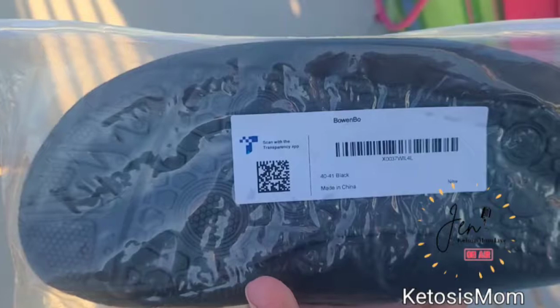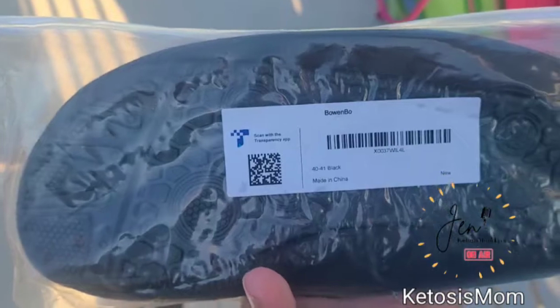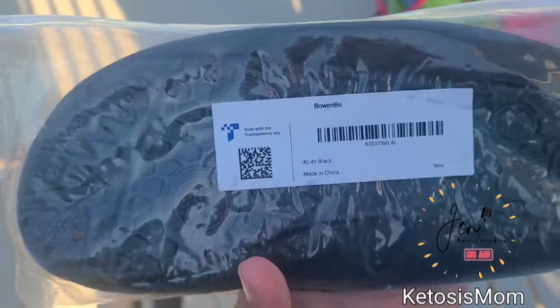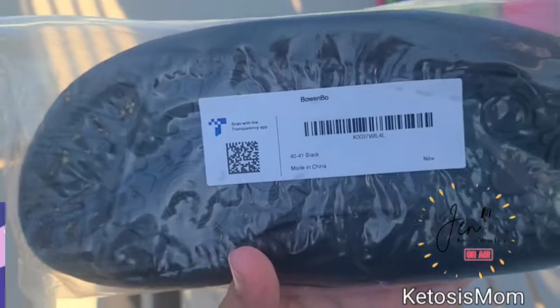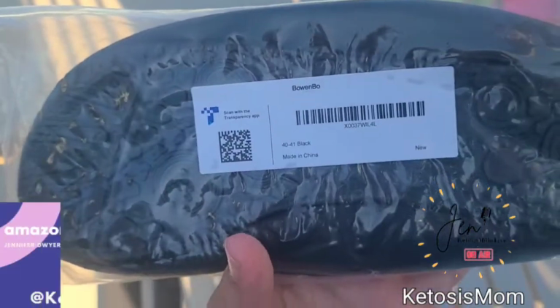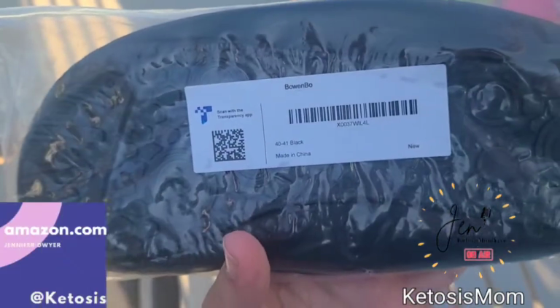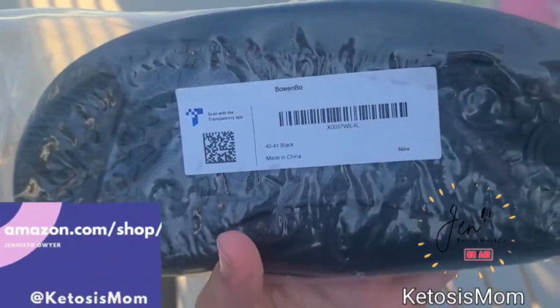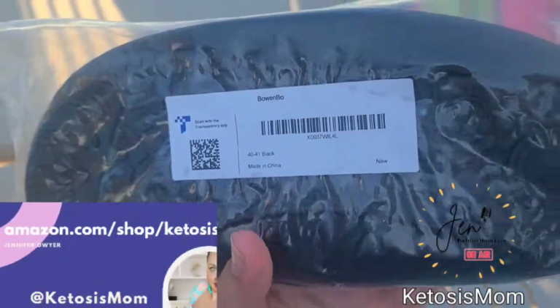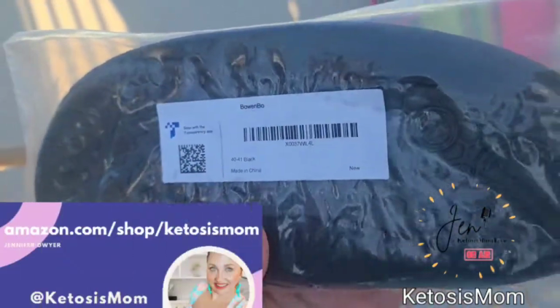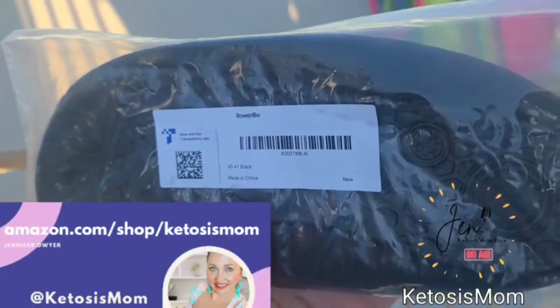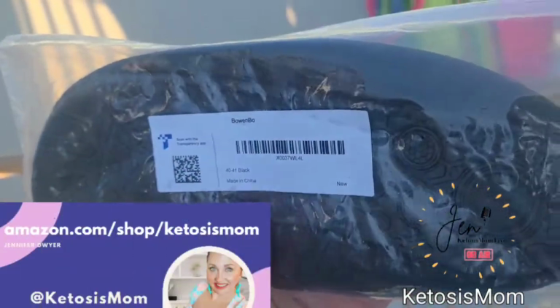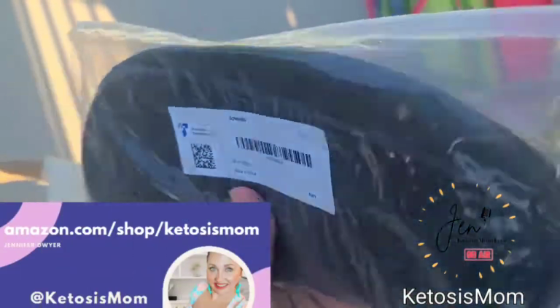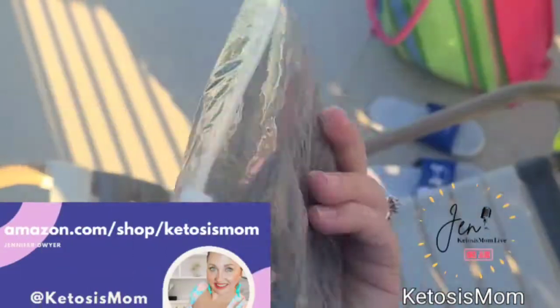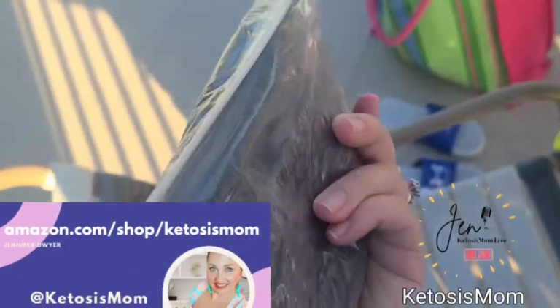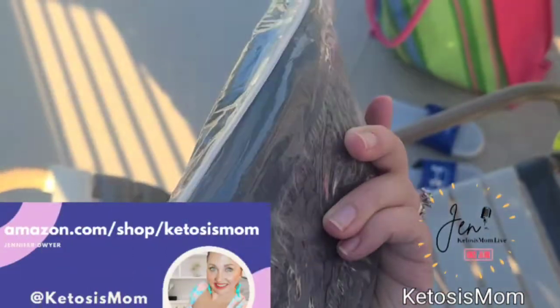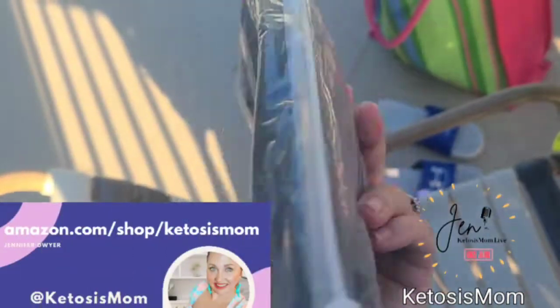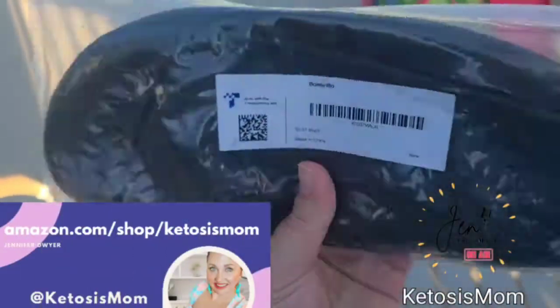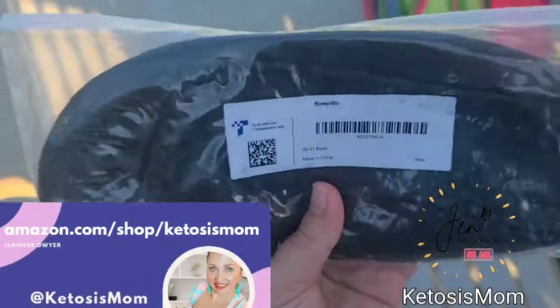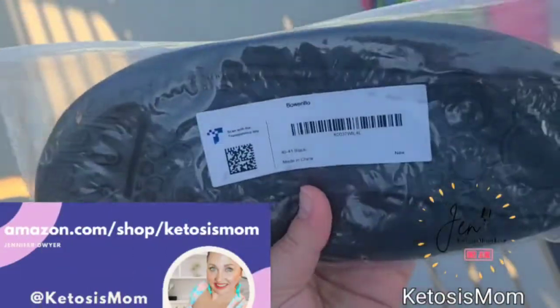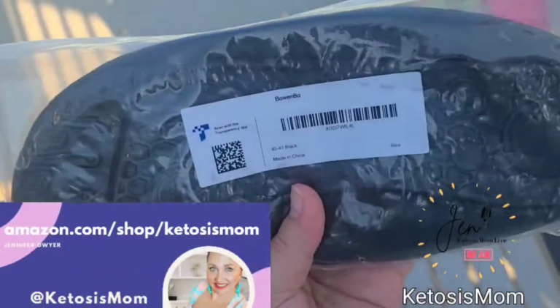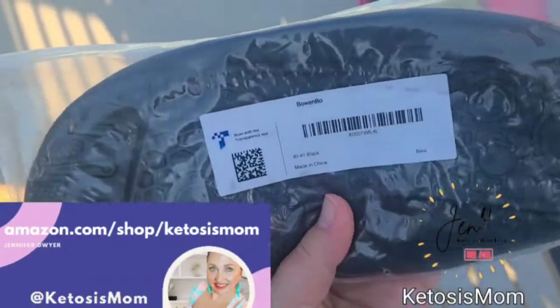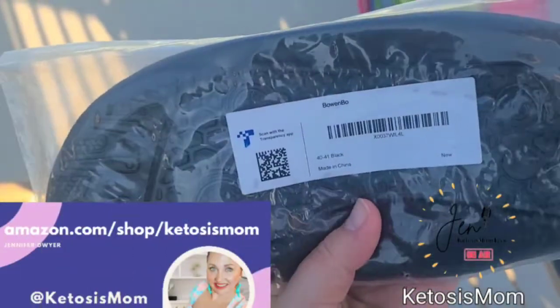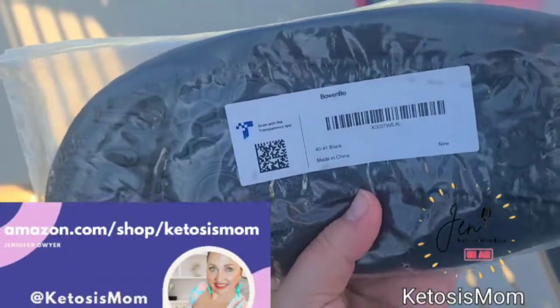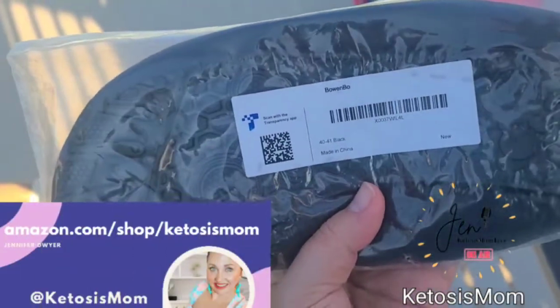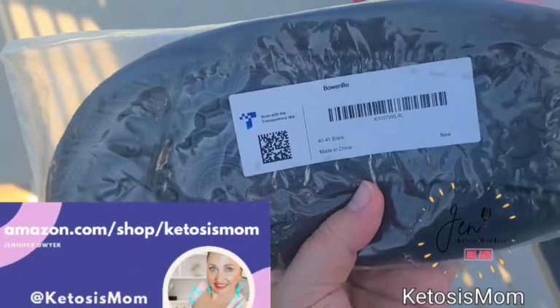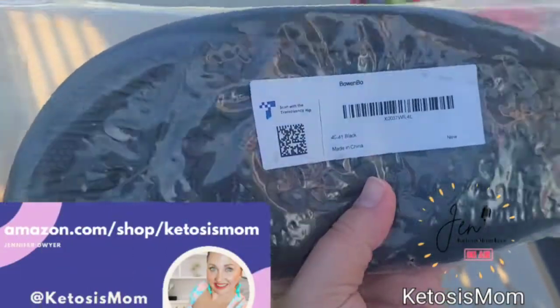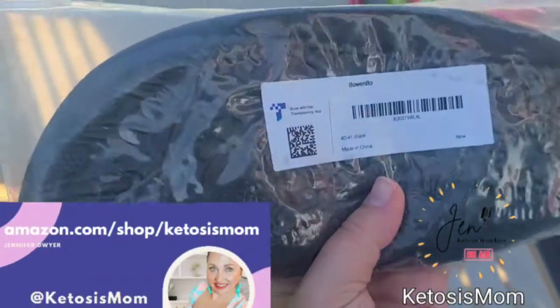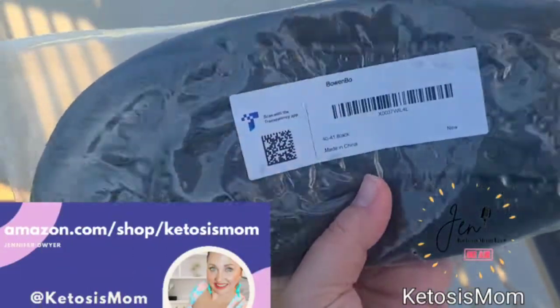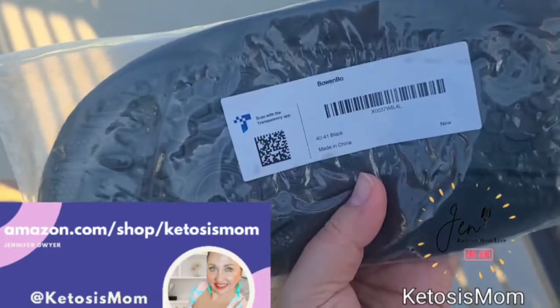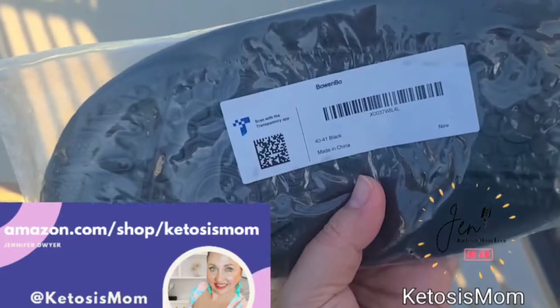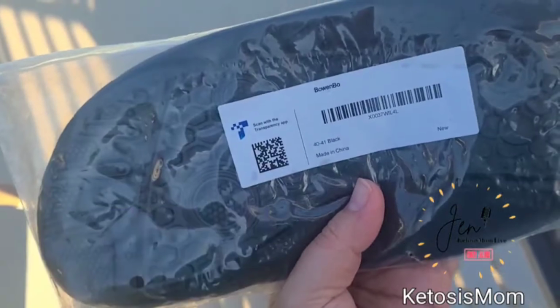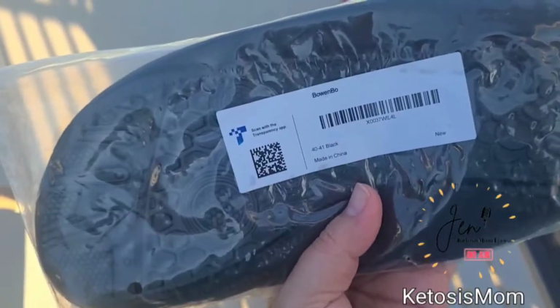Hey Keto's mom followers and Amazon shoppers! Today I'm going to do a quick review and unboxing of these new water shoes that just arrived from Amazon.